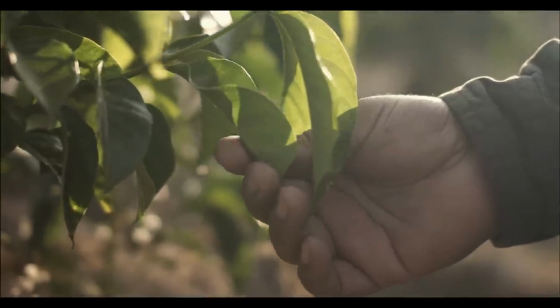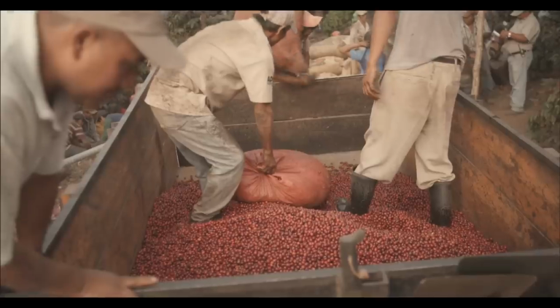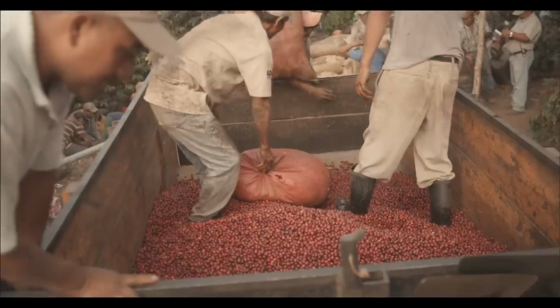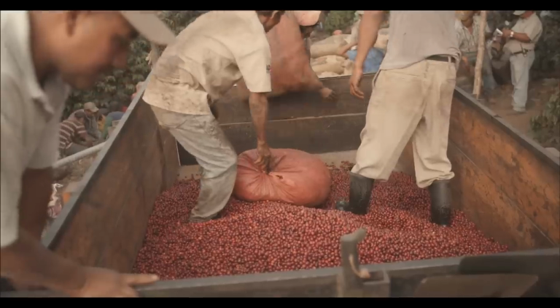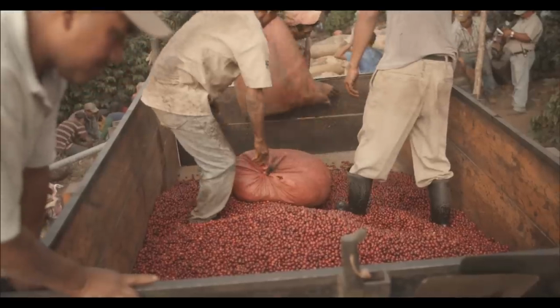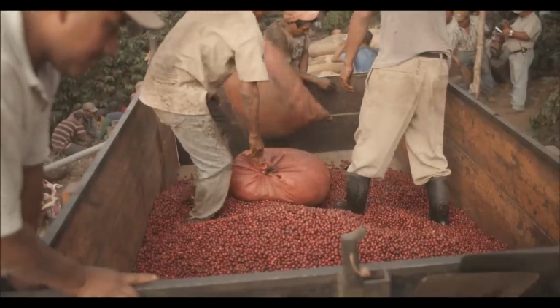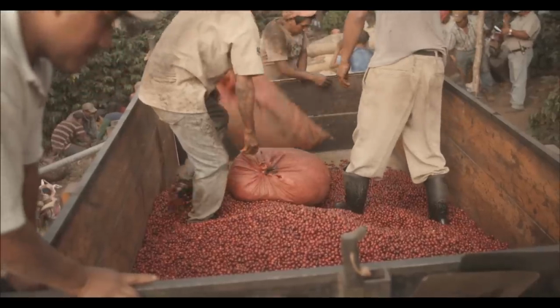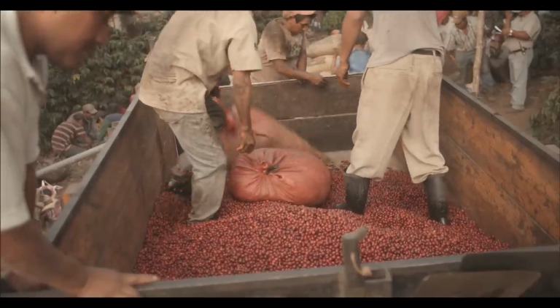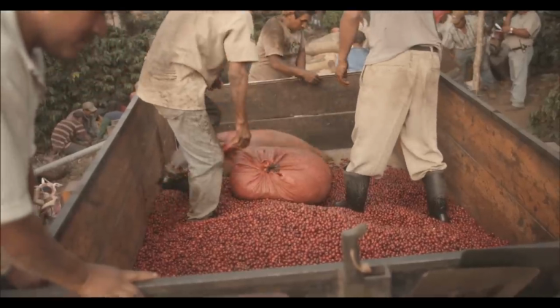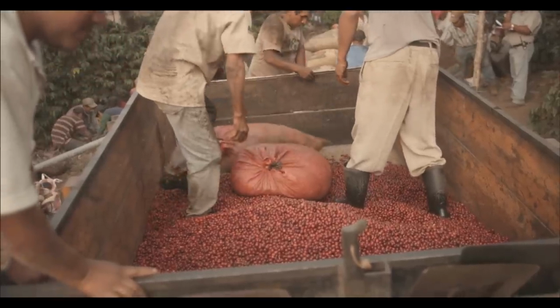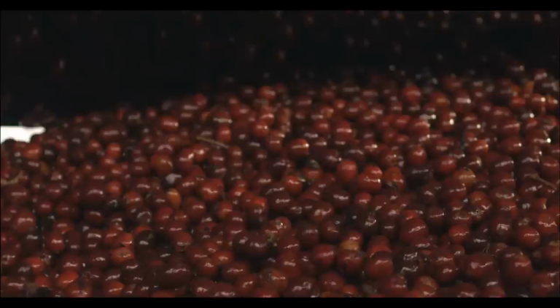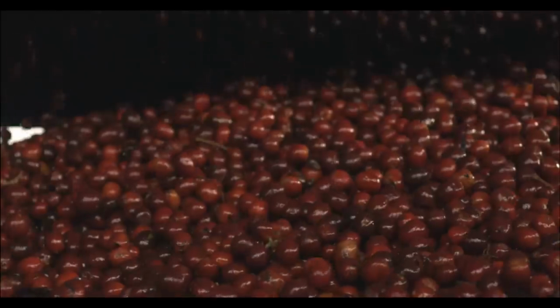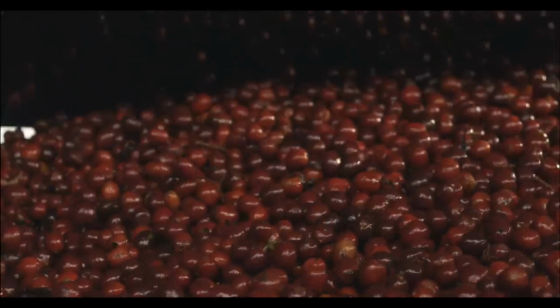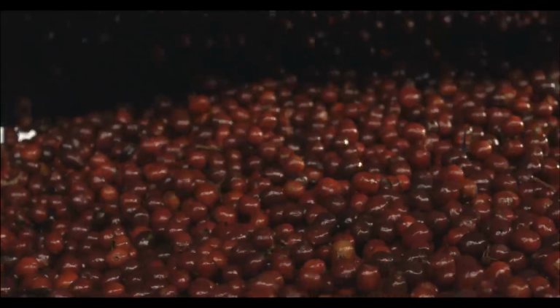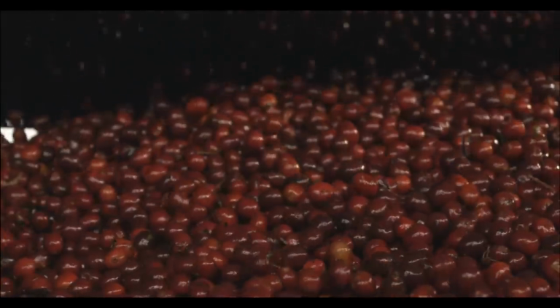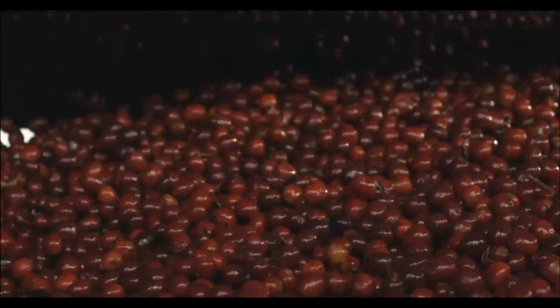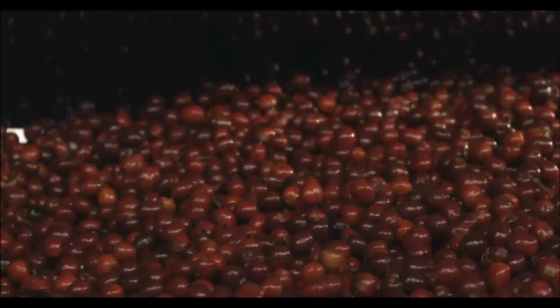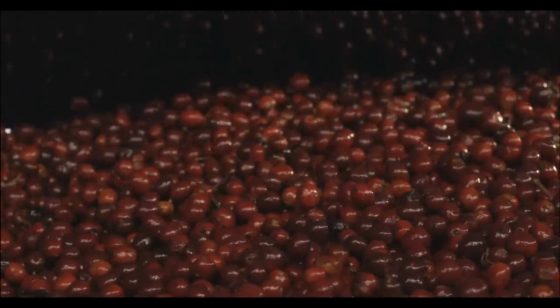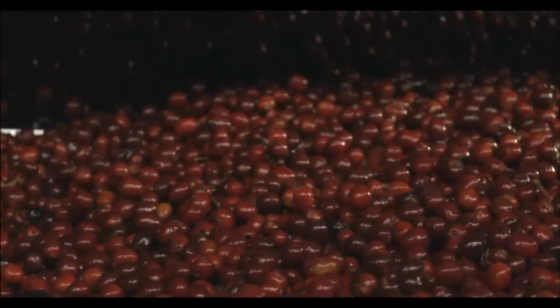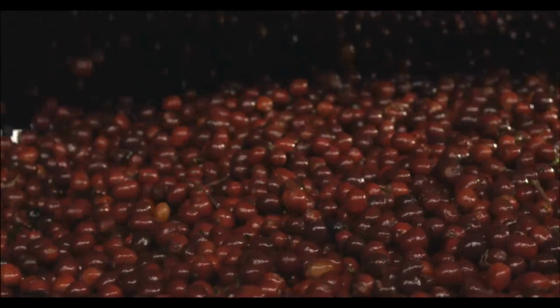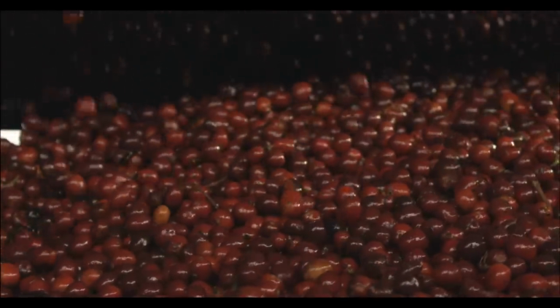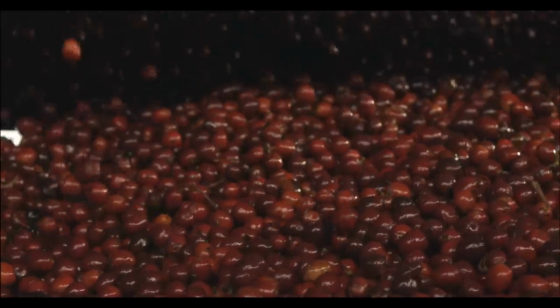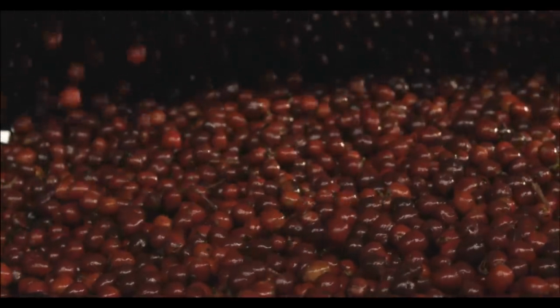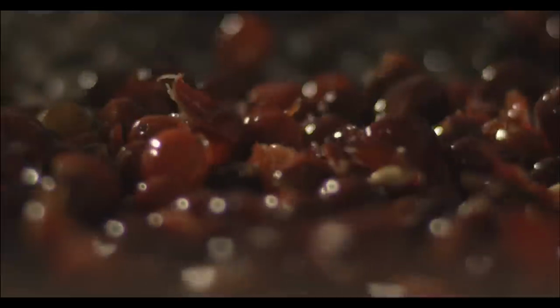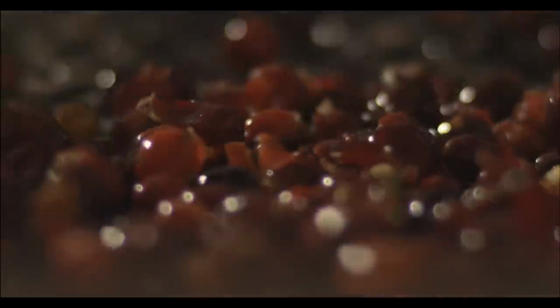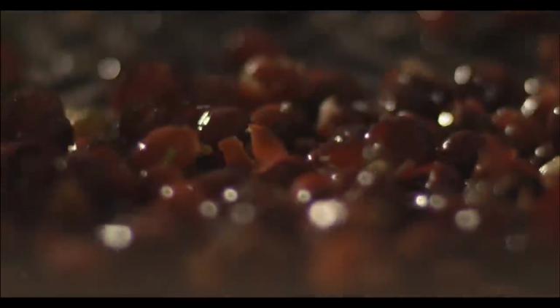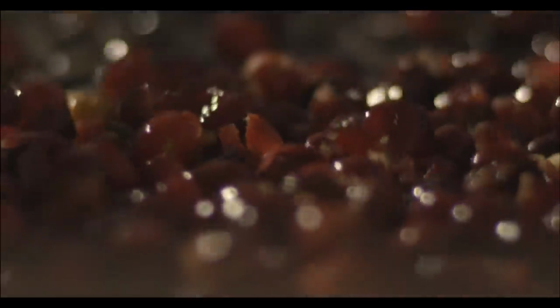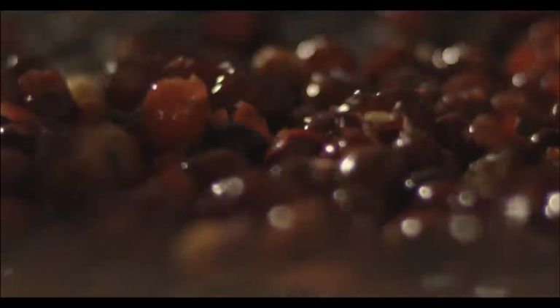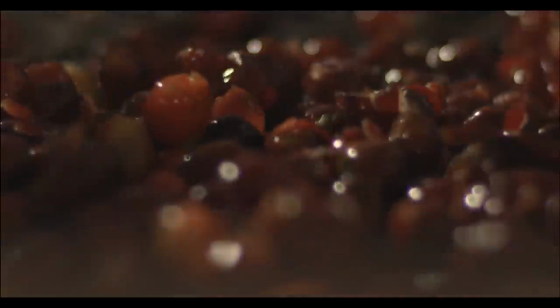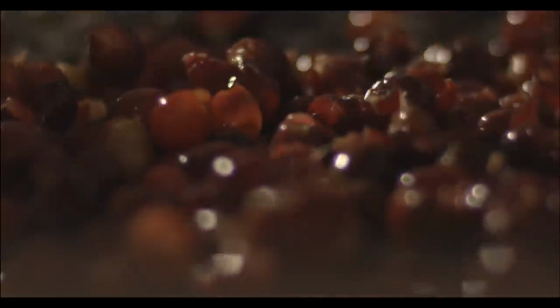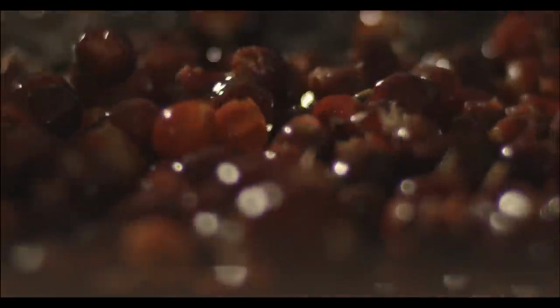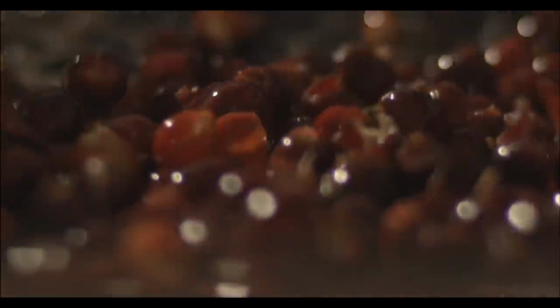Perfectly ripe cherries are pulped and washed in volcanic spring water to ensure the right balance of acidity in the flavour.